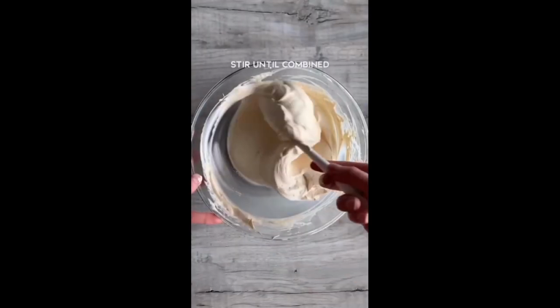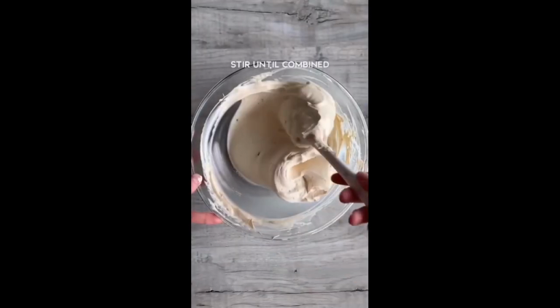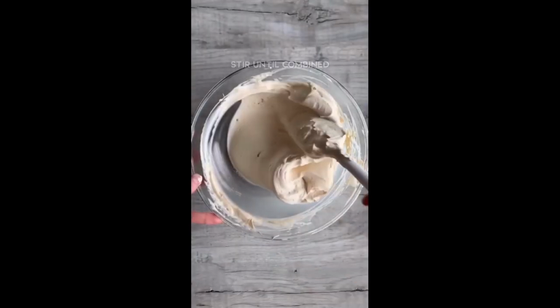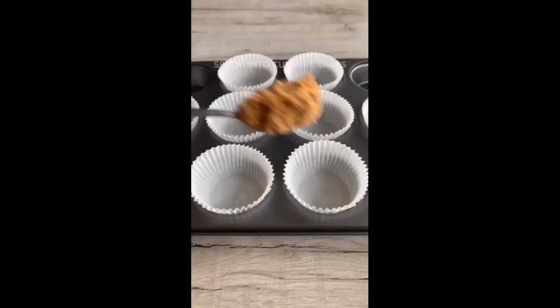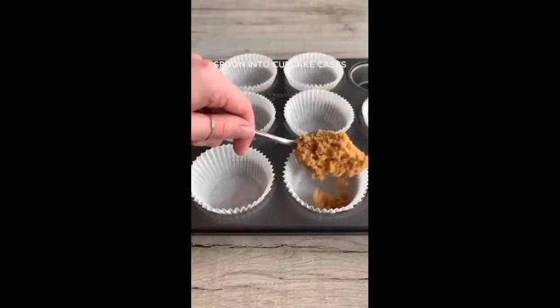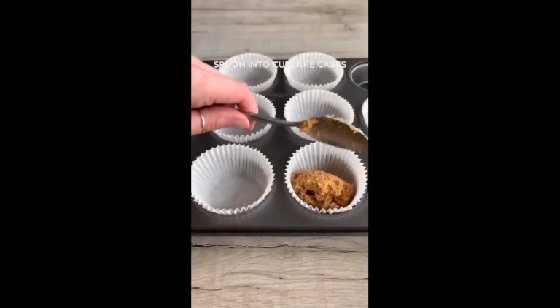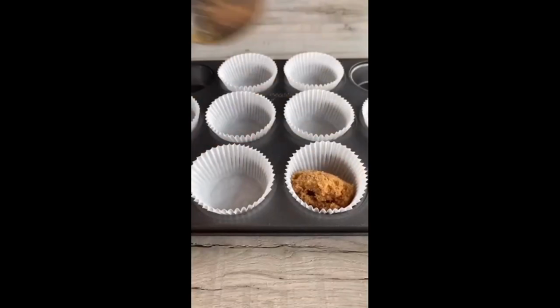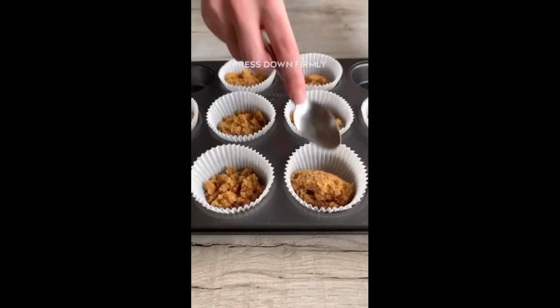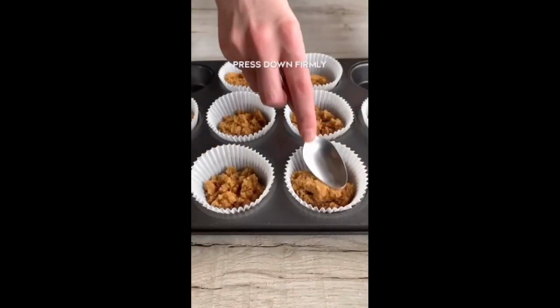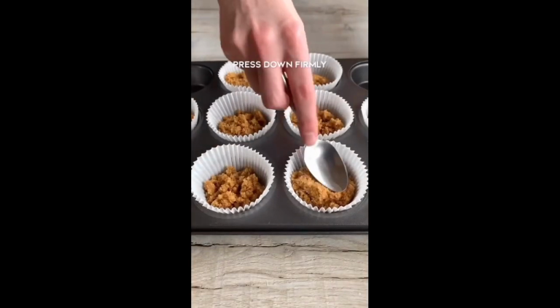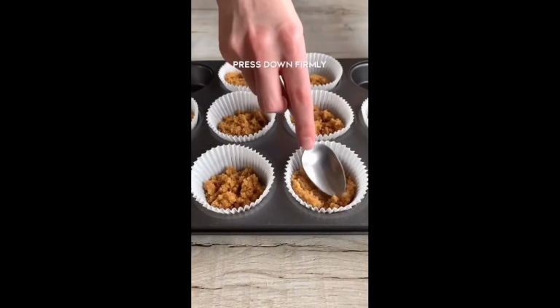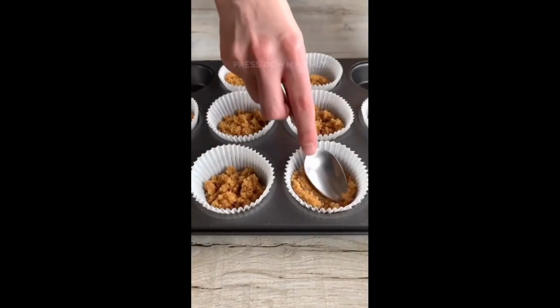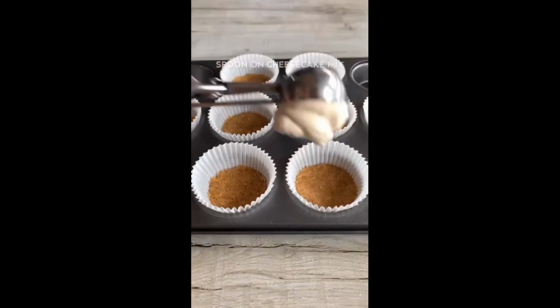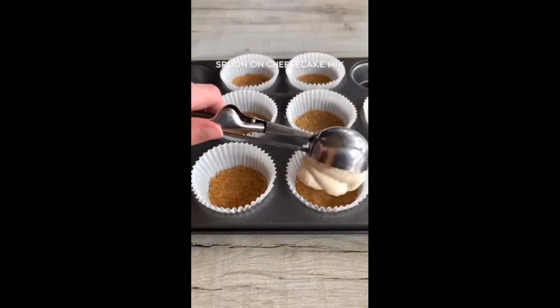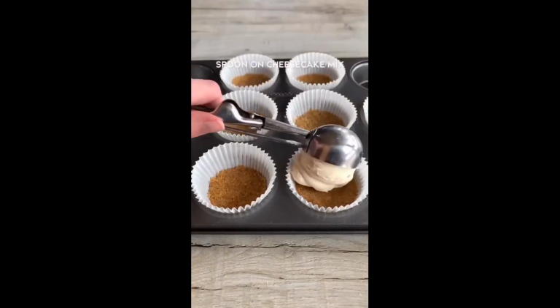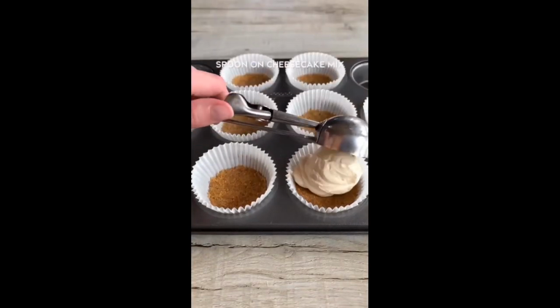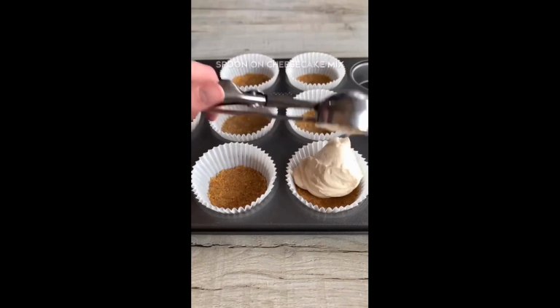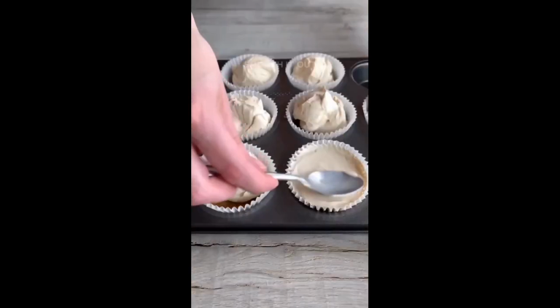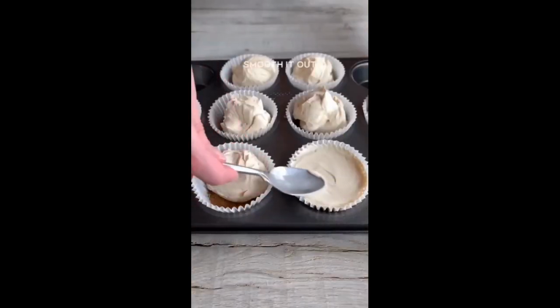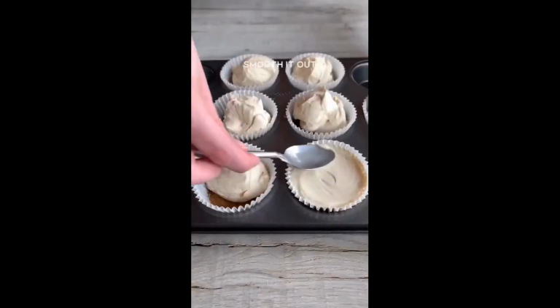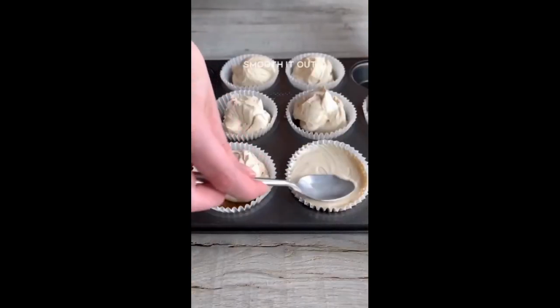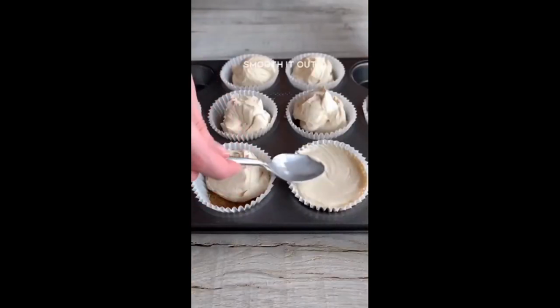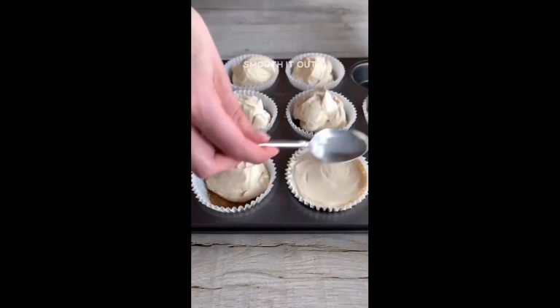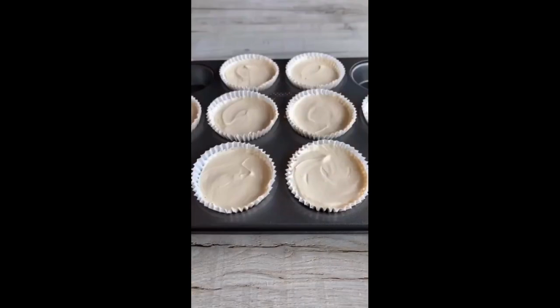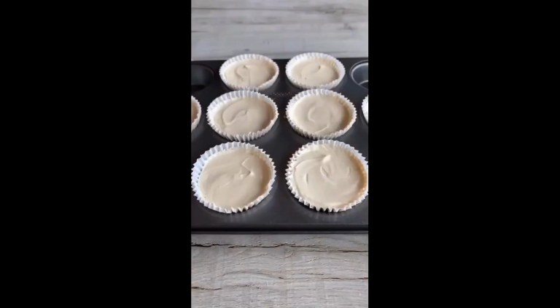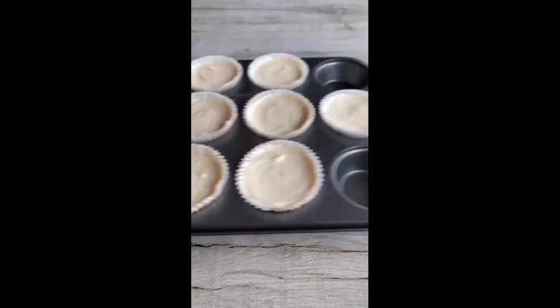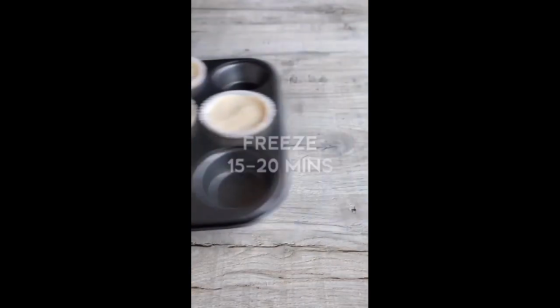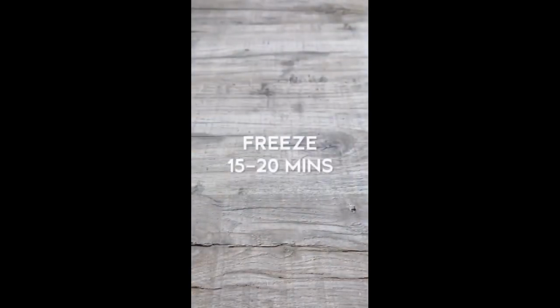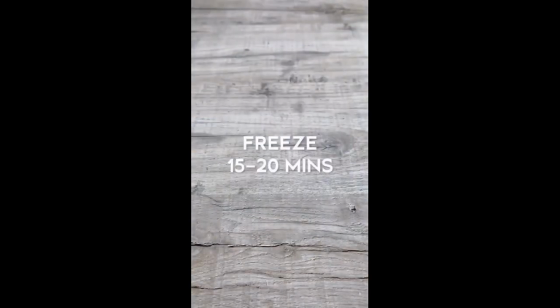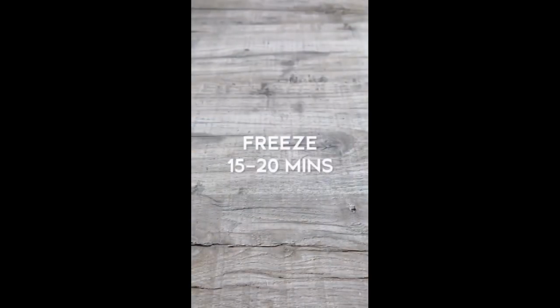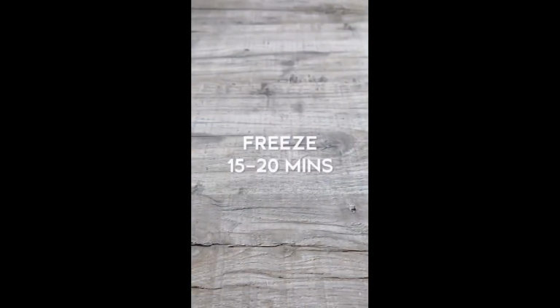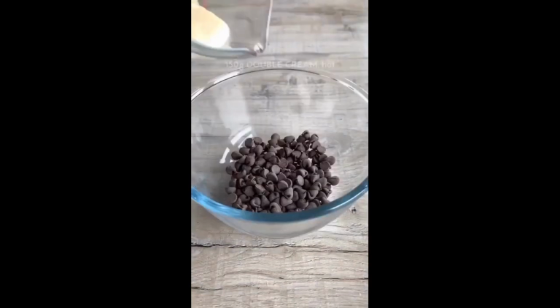I use cupcake cases as this makes it a lot easier to take them out. You could also turn this recipe into a big cheesecake.